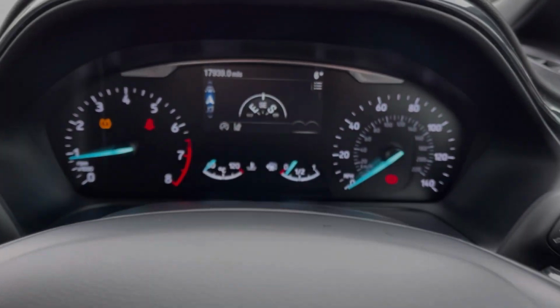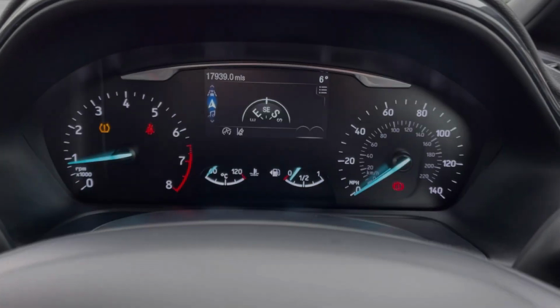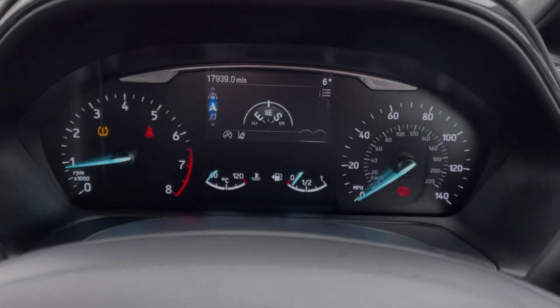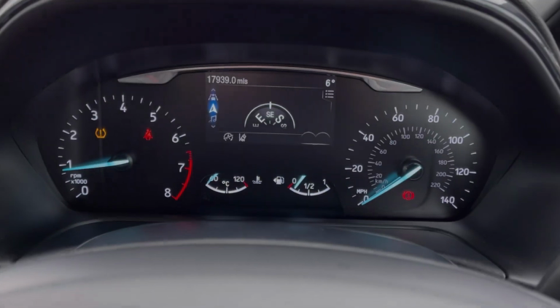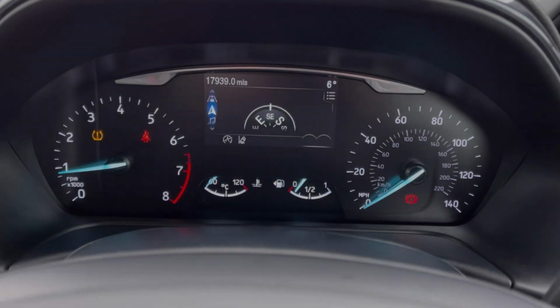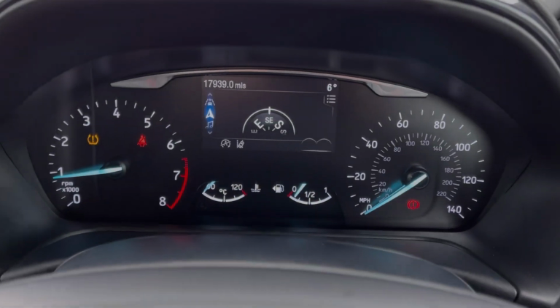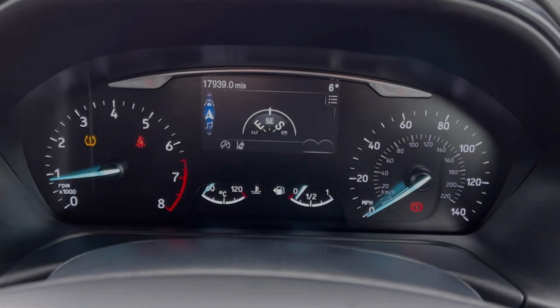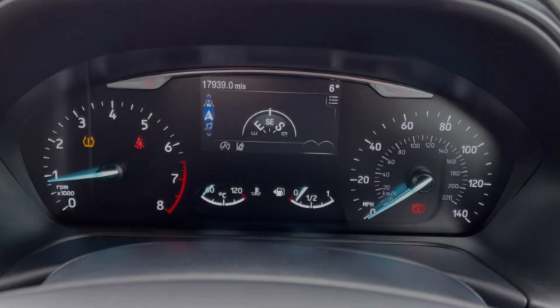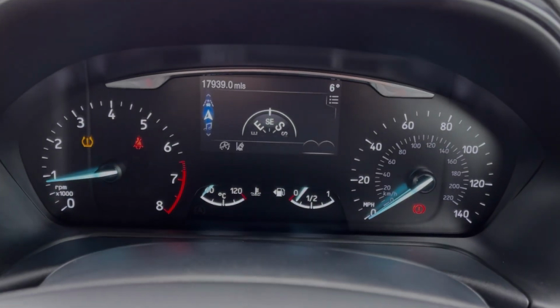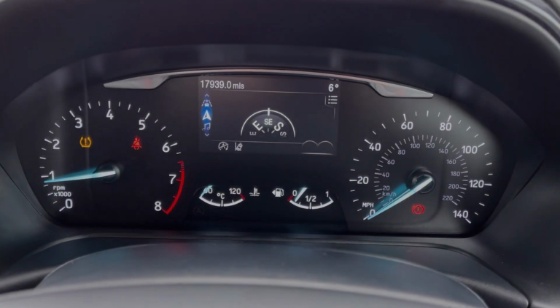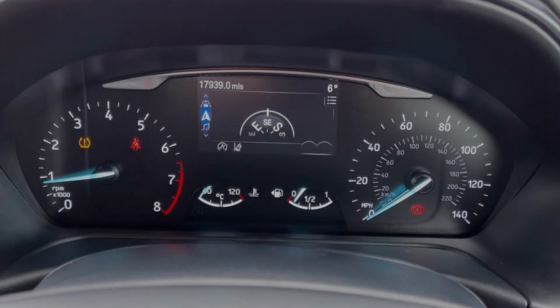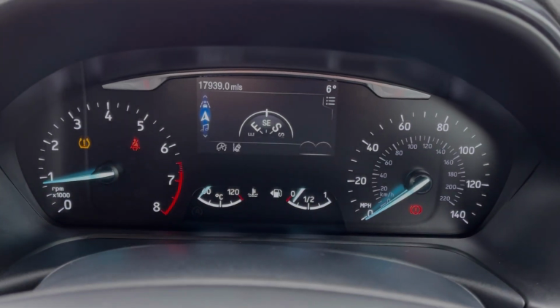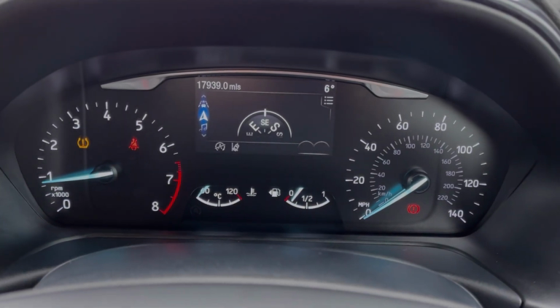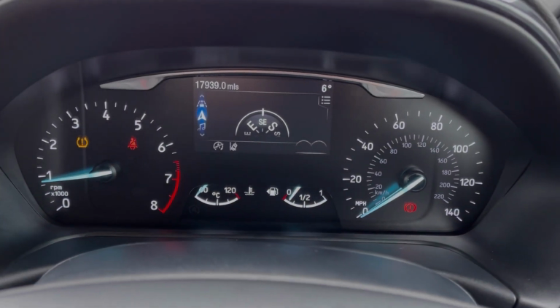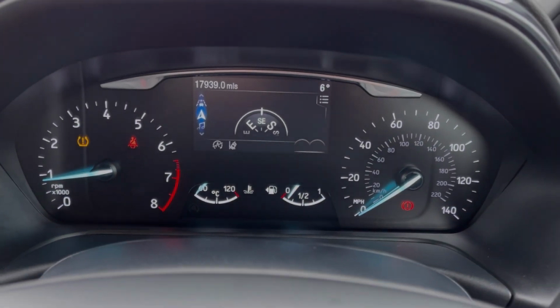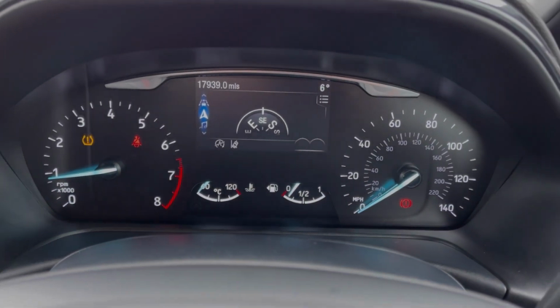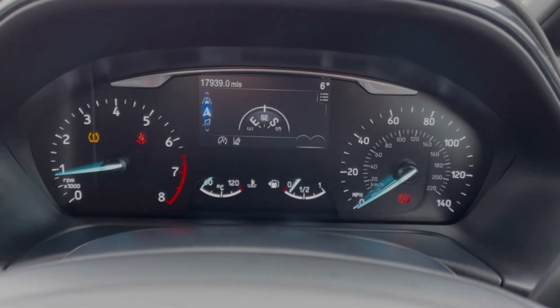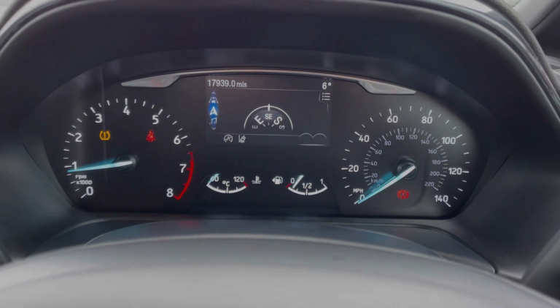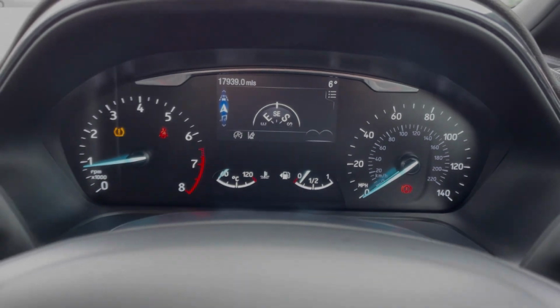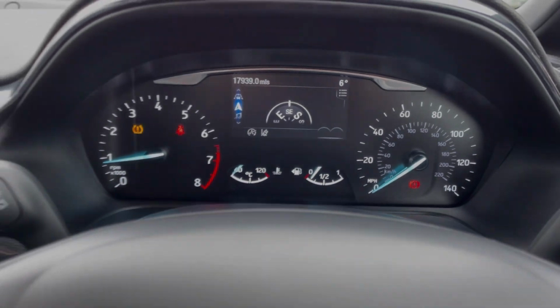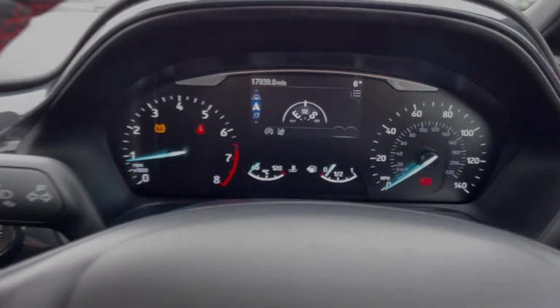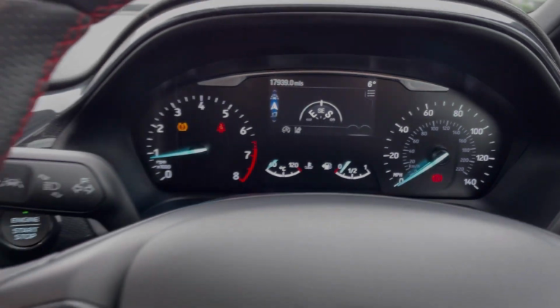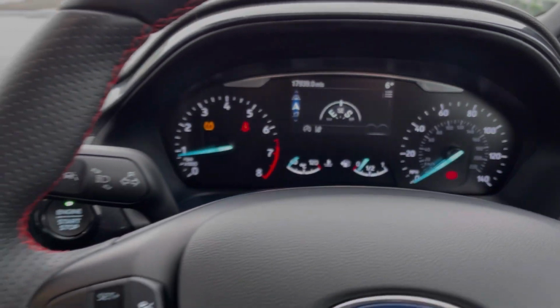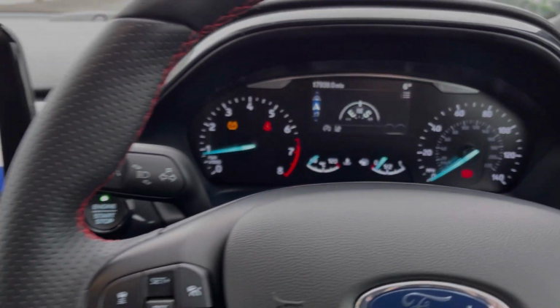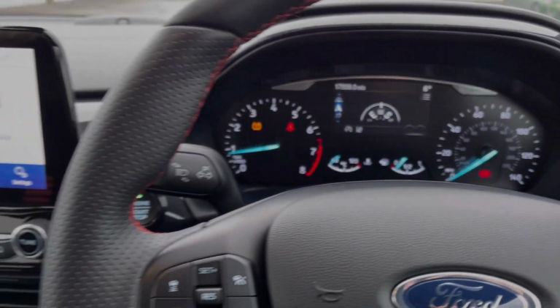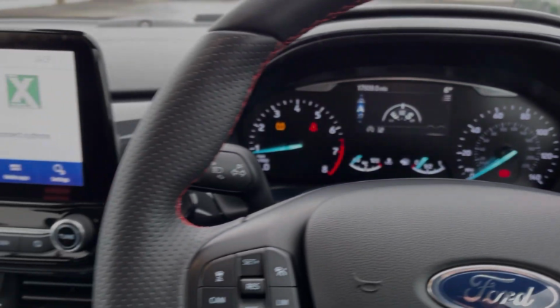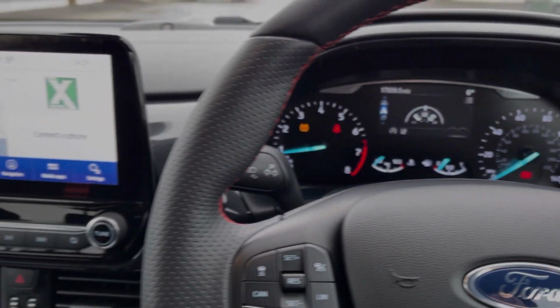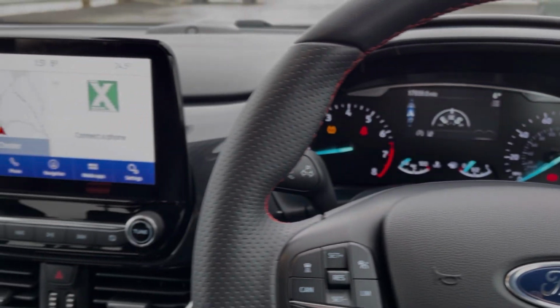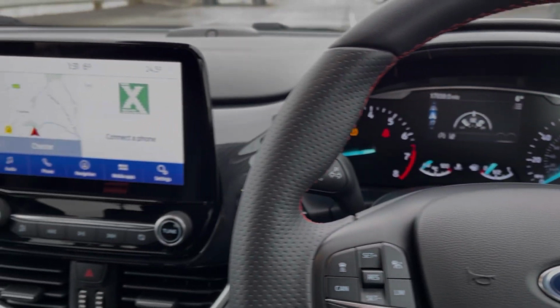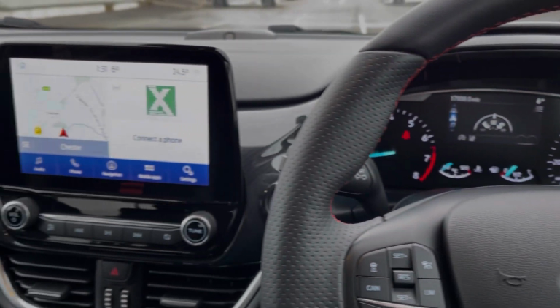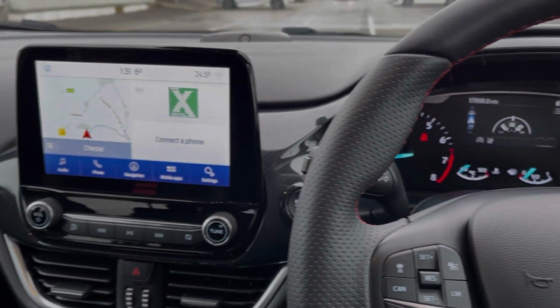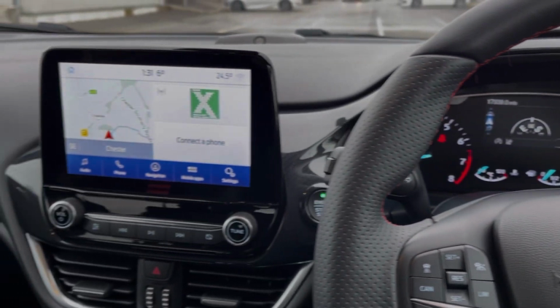Taking a look up at the dials, you can see you've got your exact mileage available. You can also access your trip information through here.